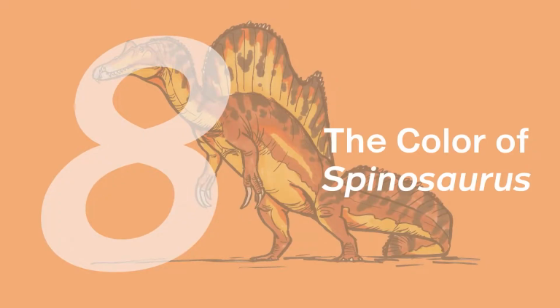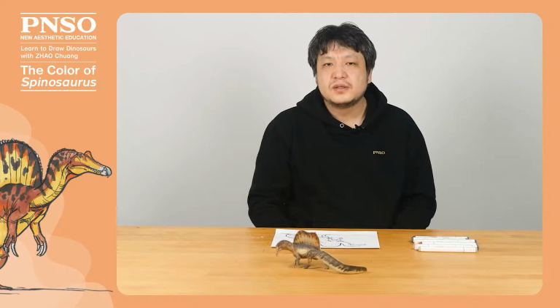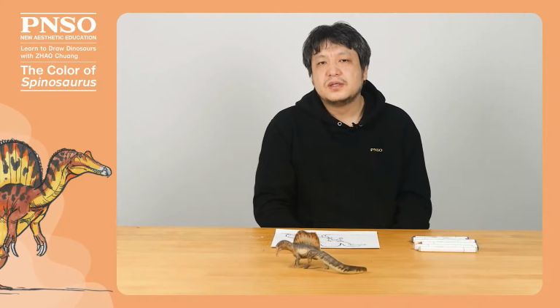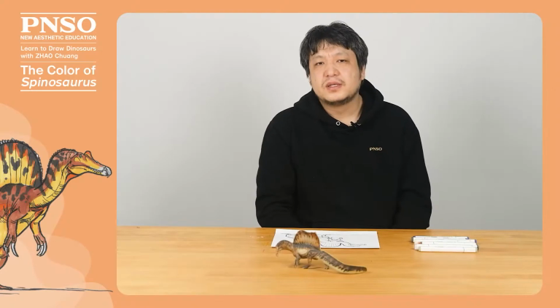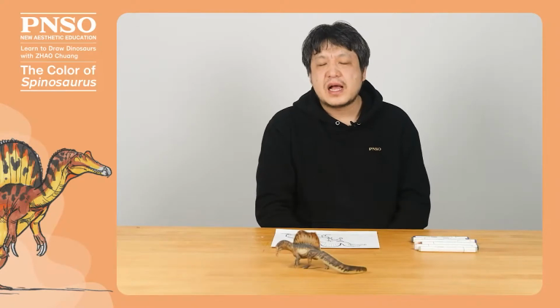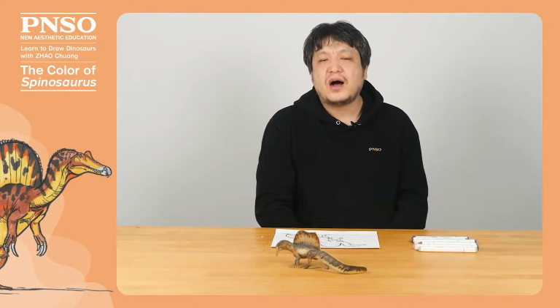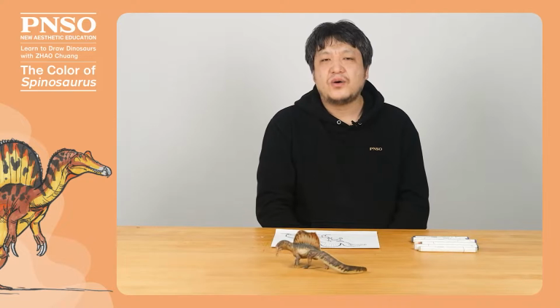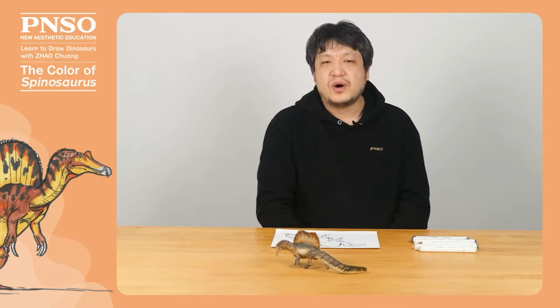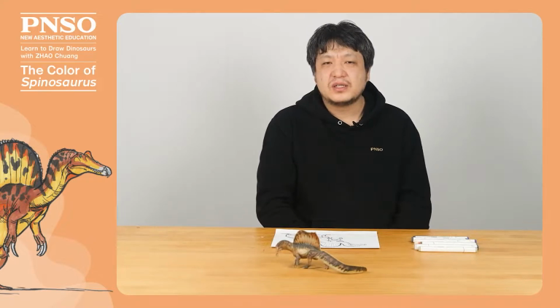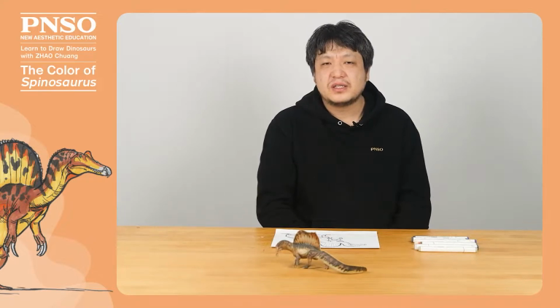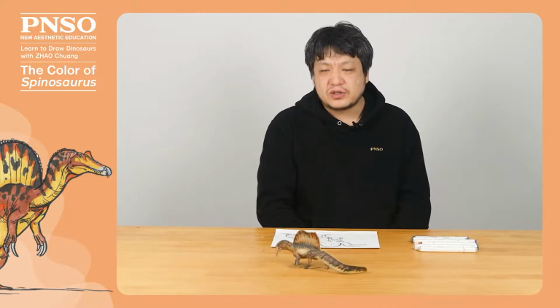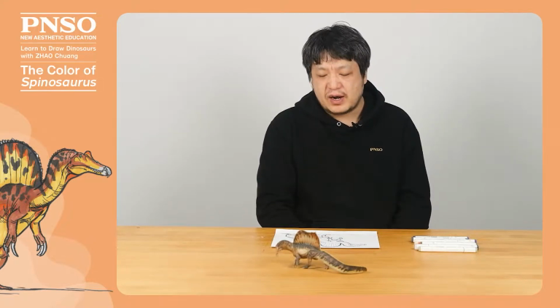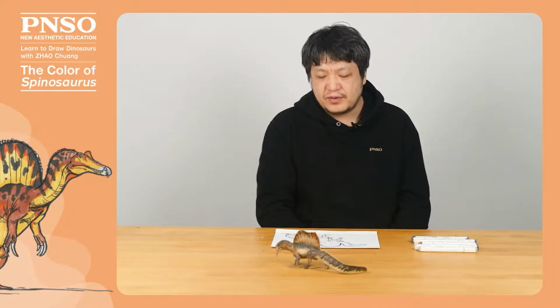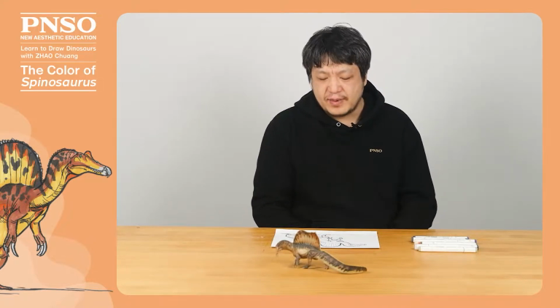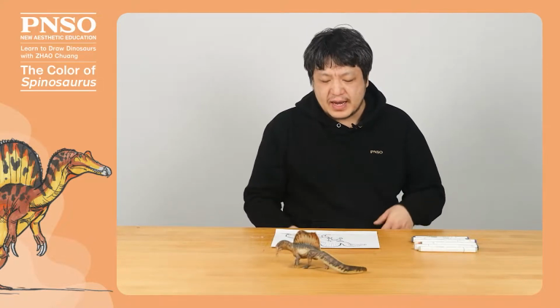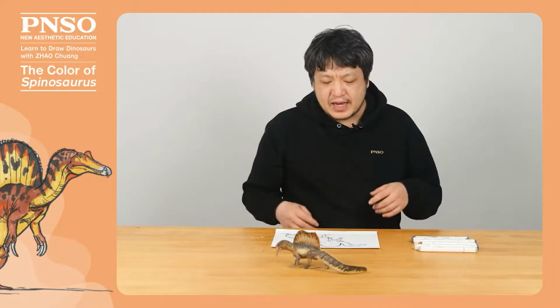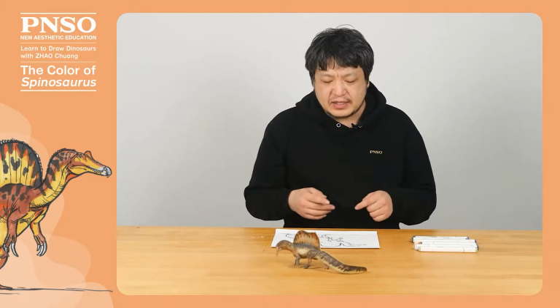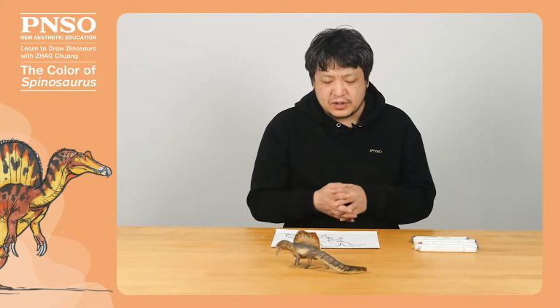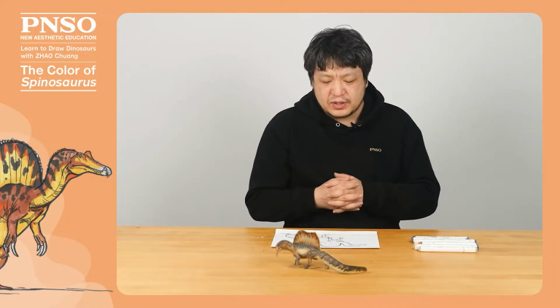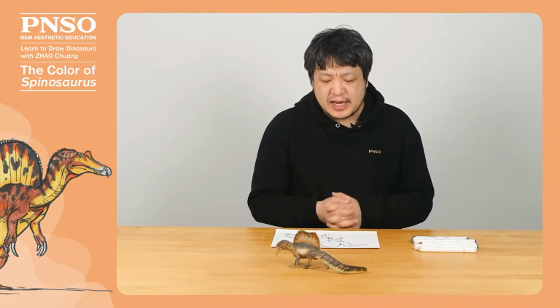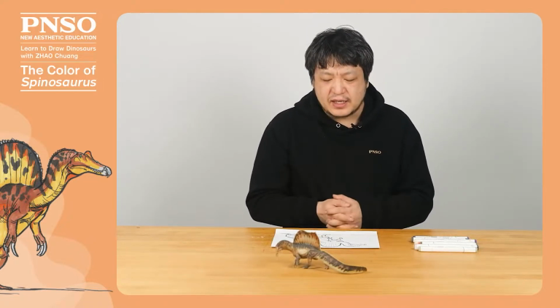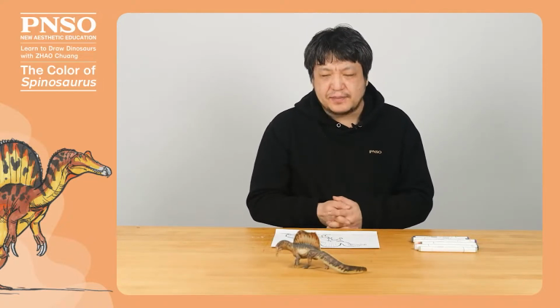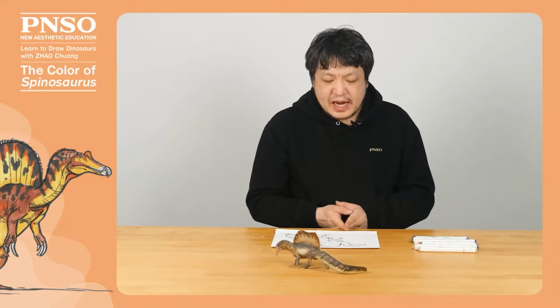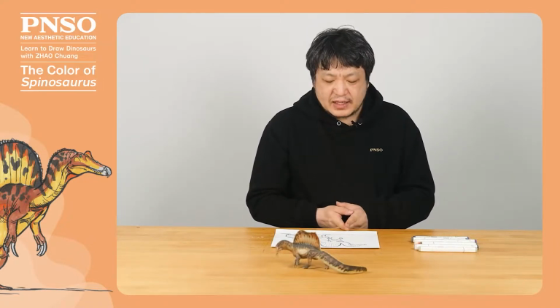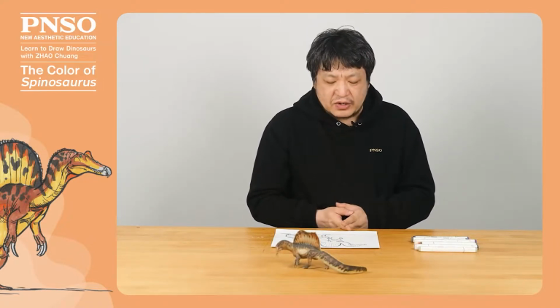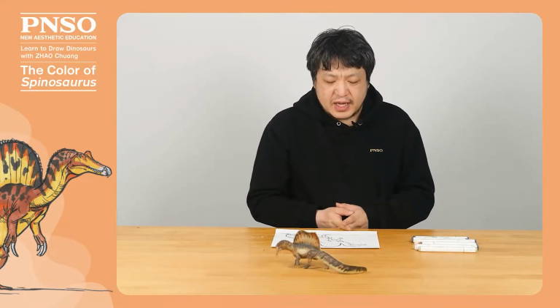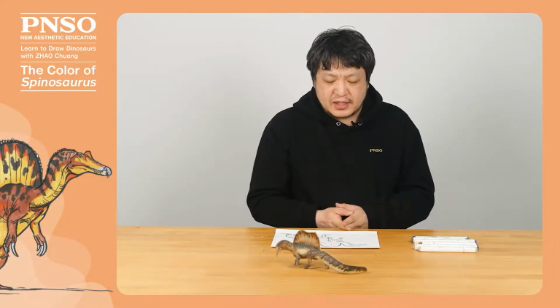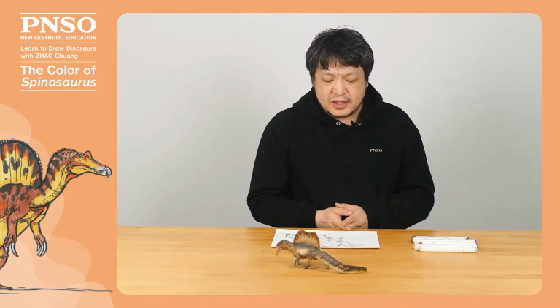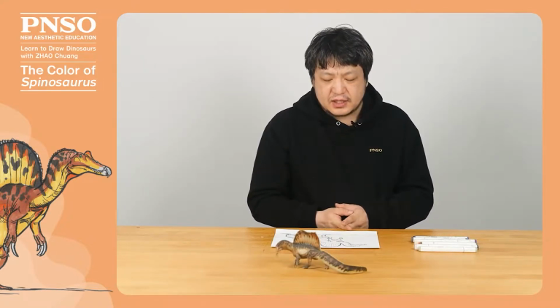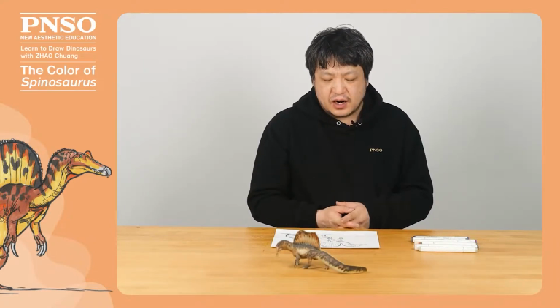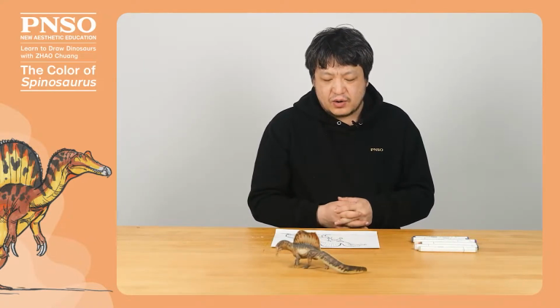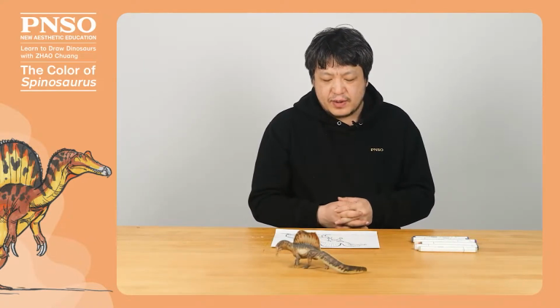Hello, everyone. I'm Zhao Chuang. Let's color the Spinosaurus today.